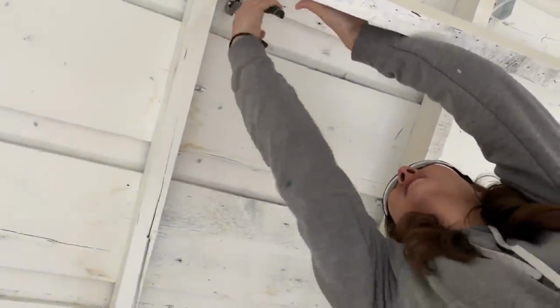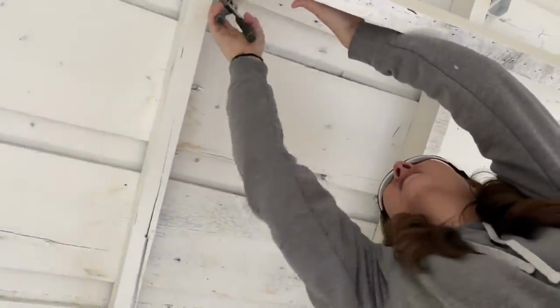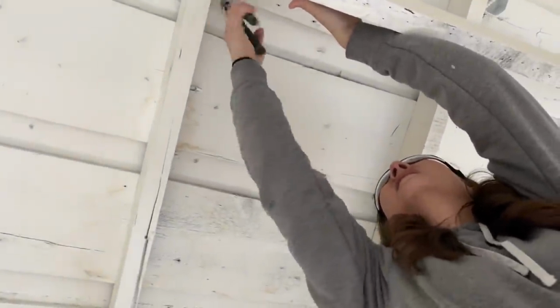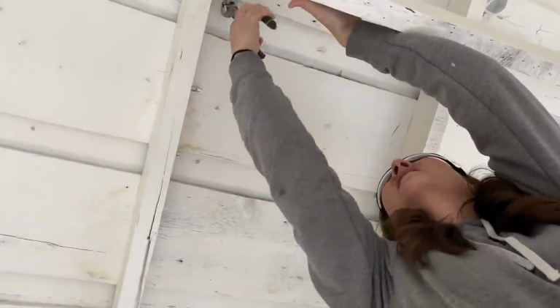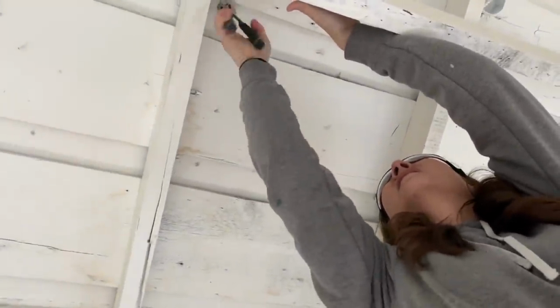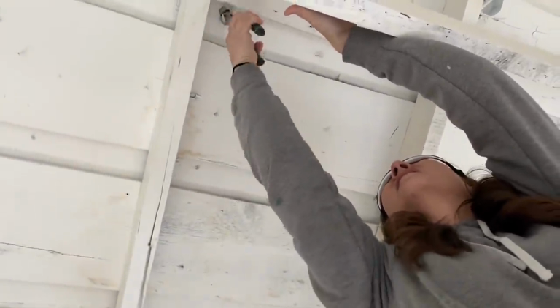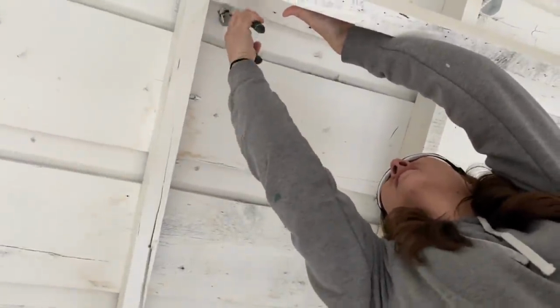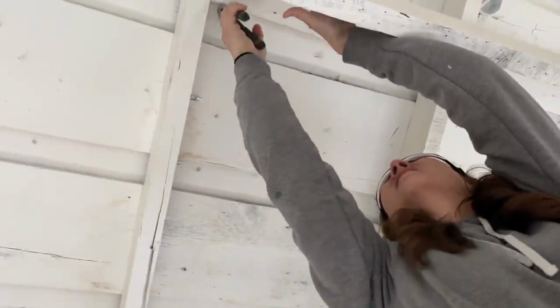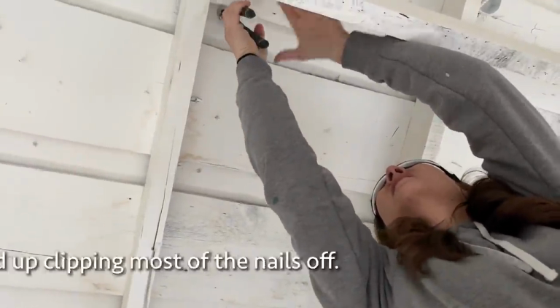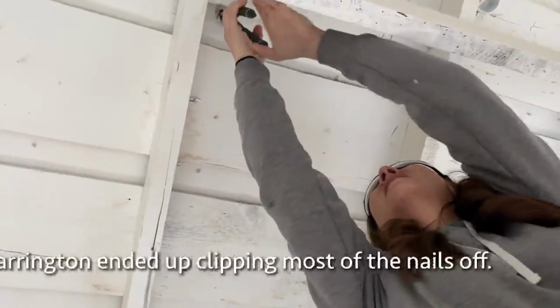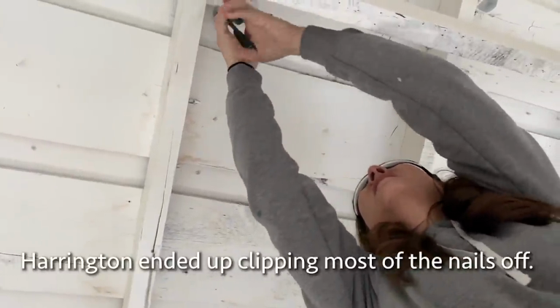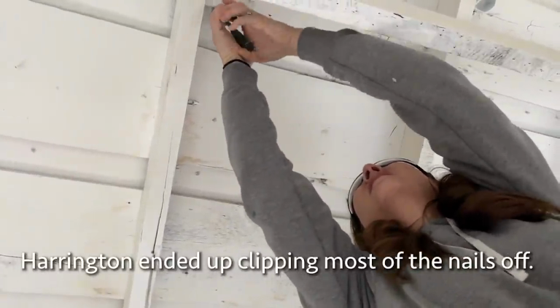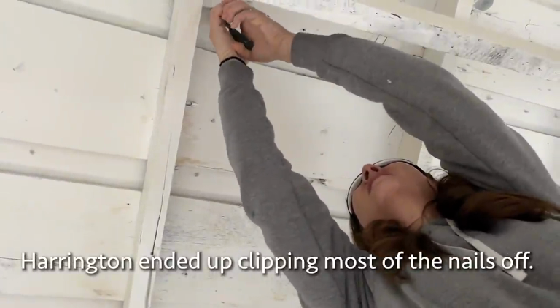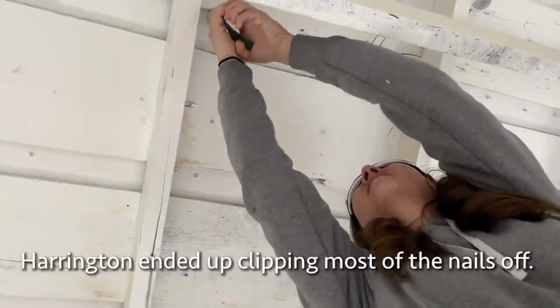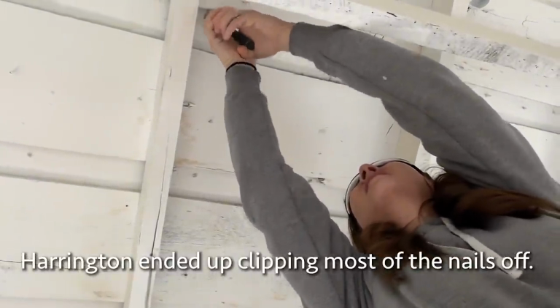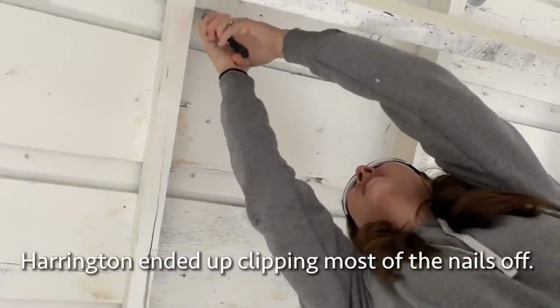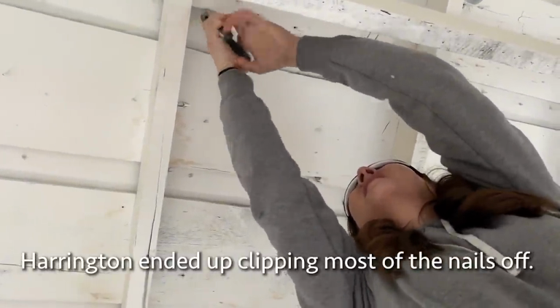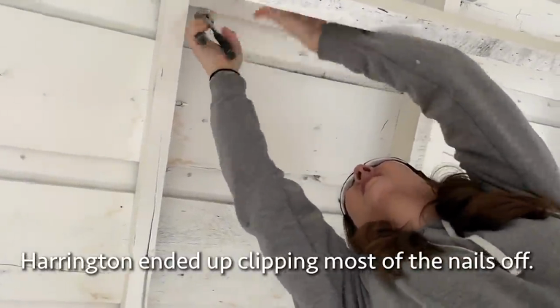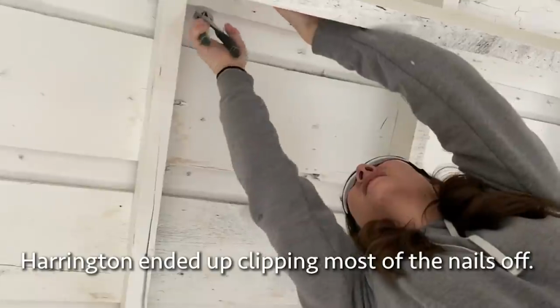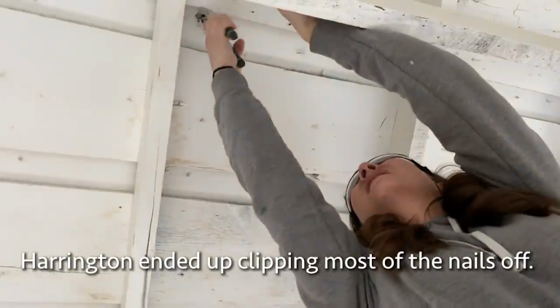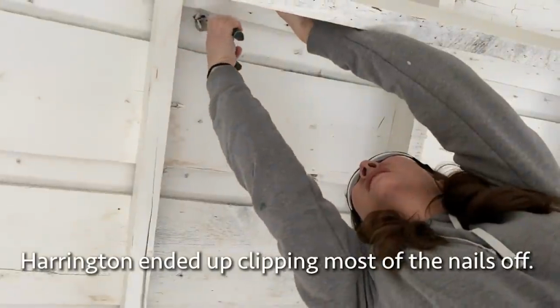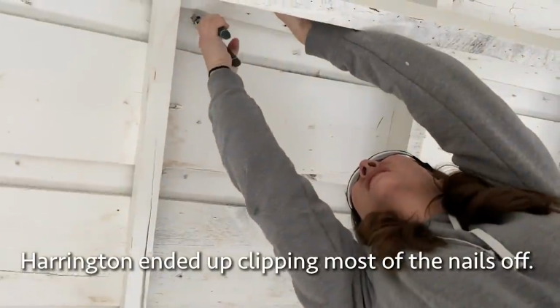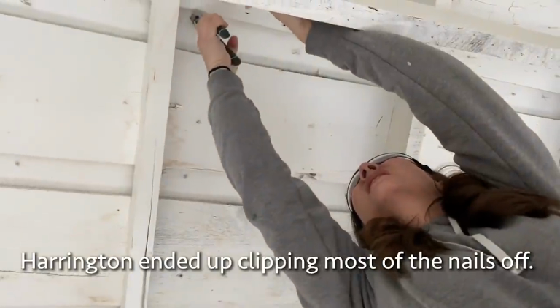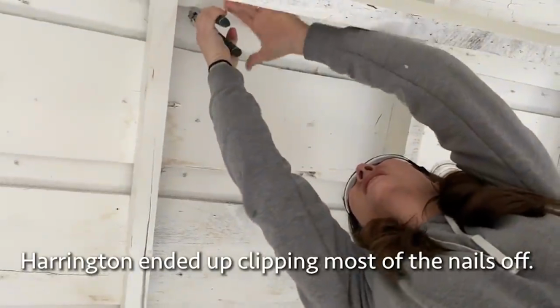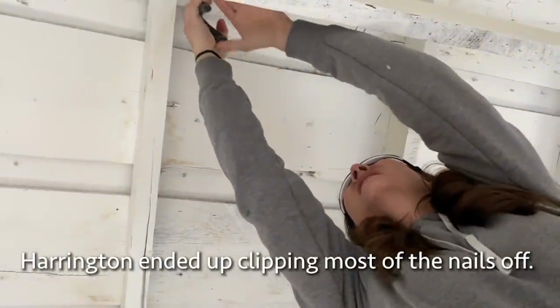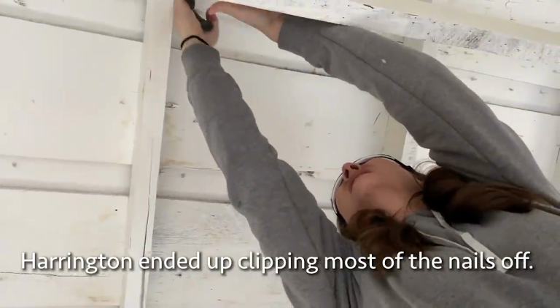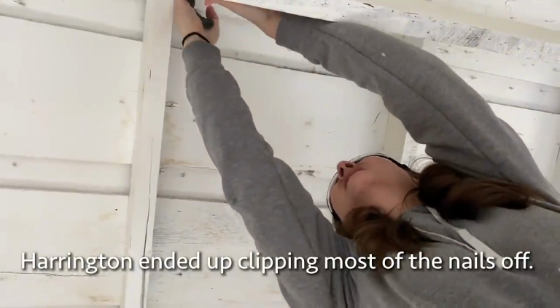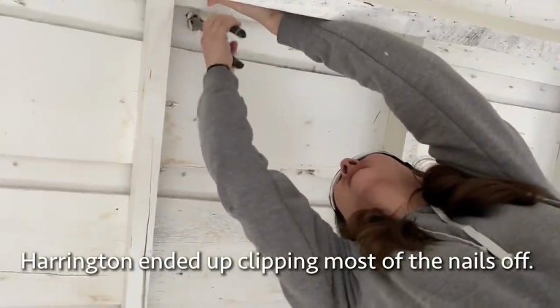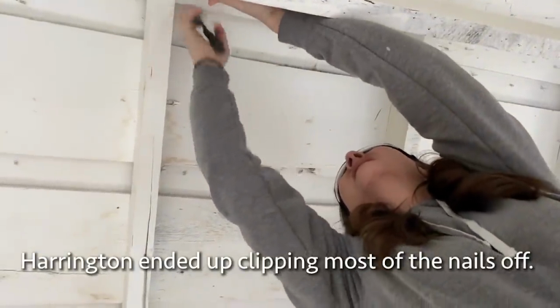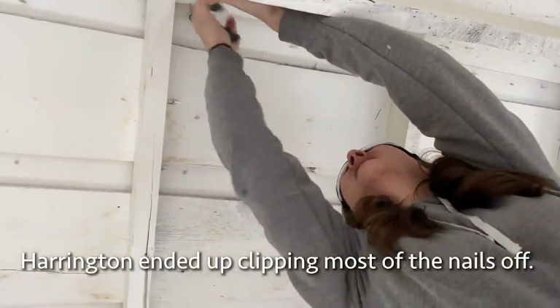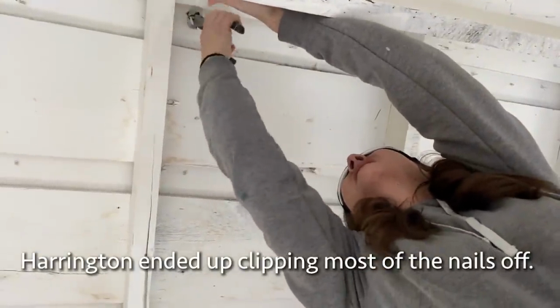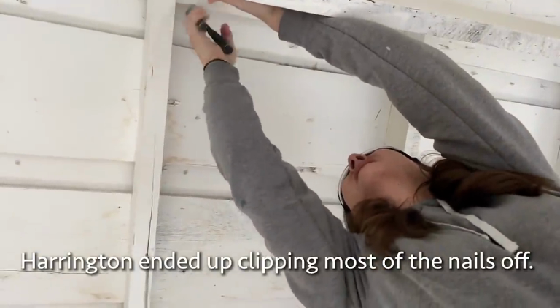Get it right up by the board, squeeze on it, and give it a wiggle back and forth. There you go.